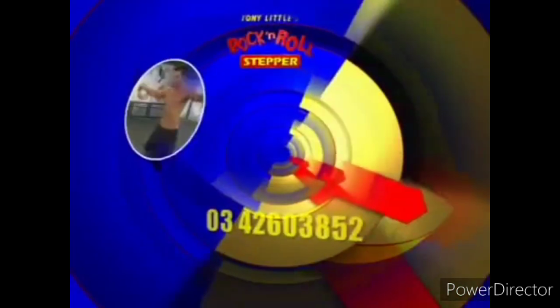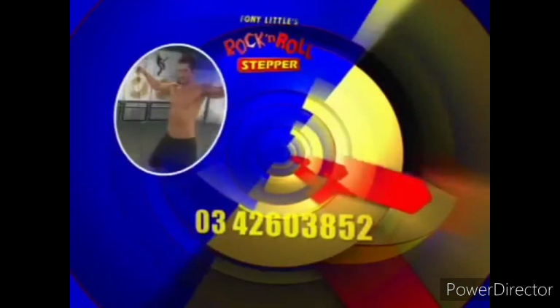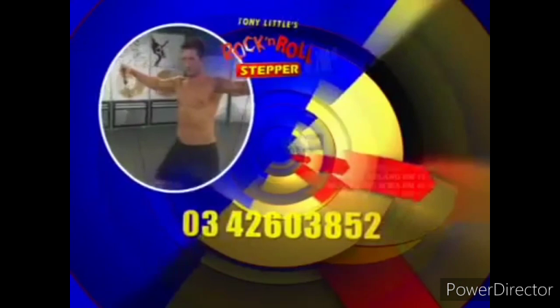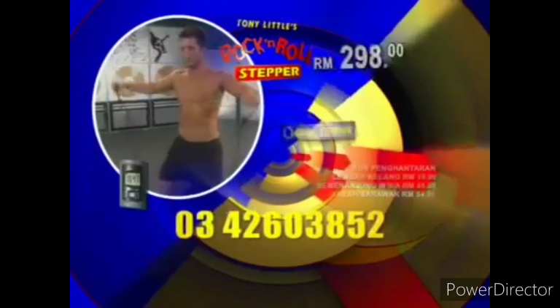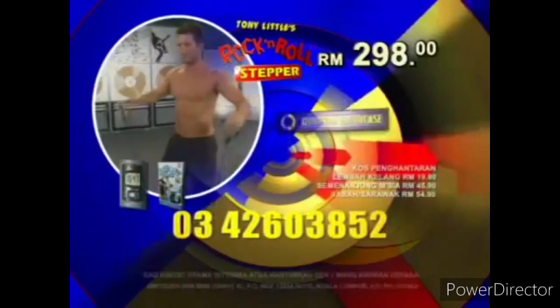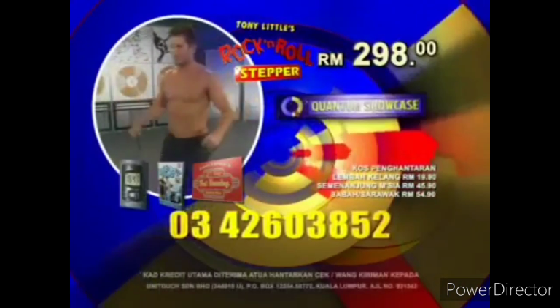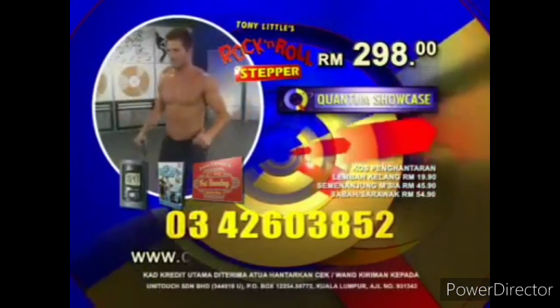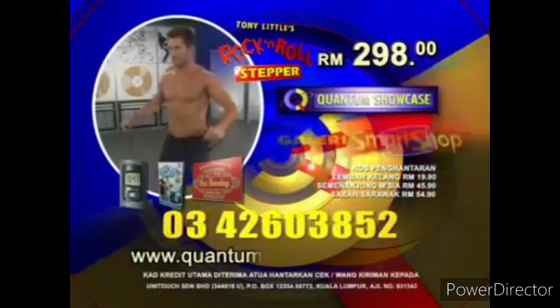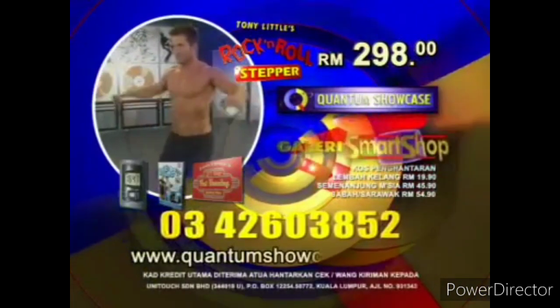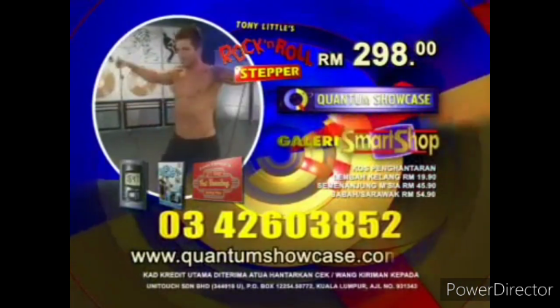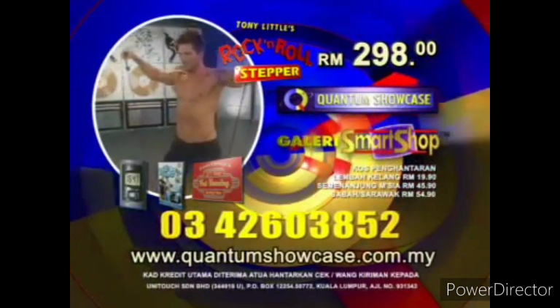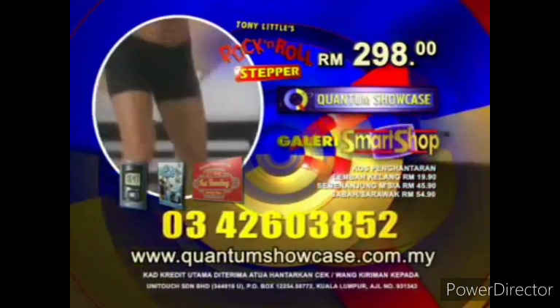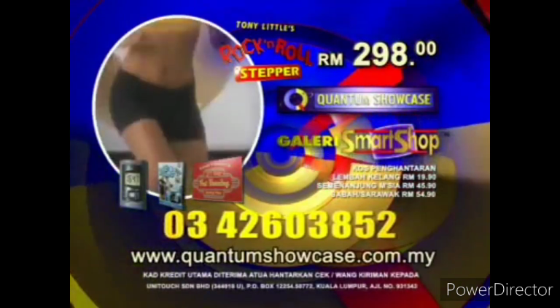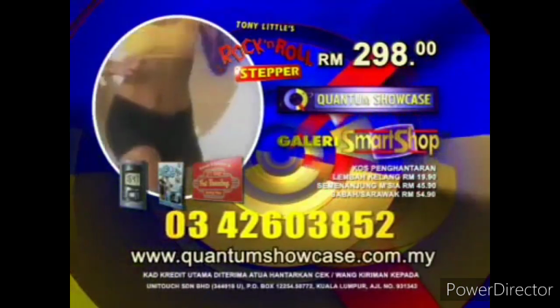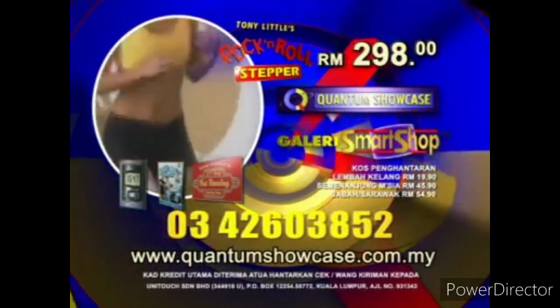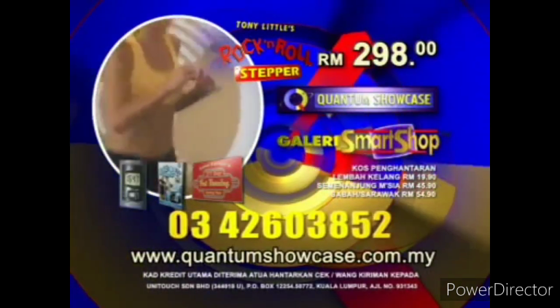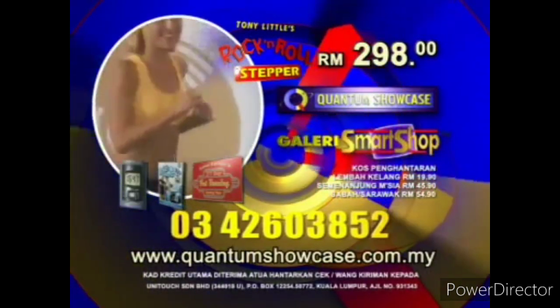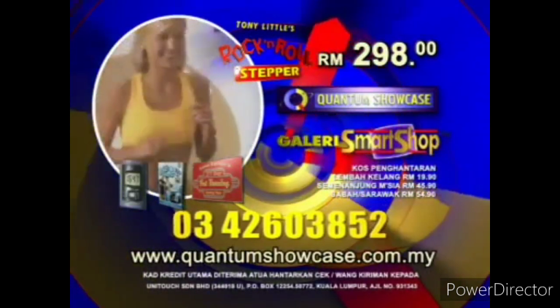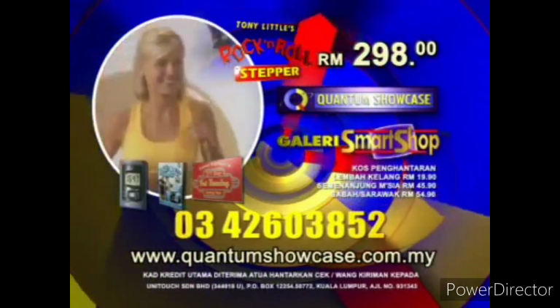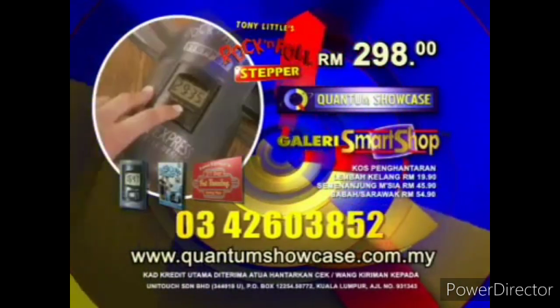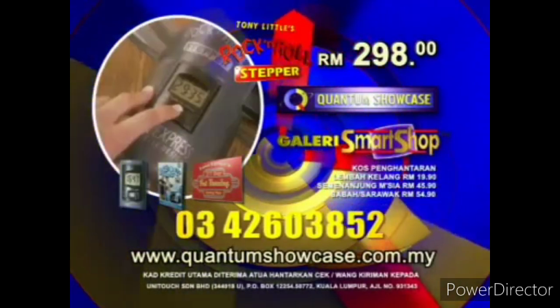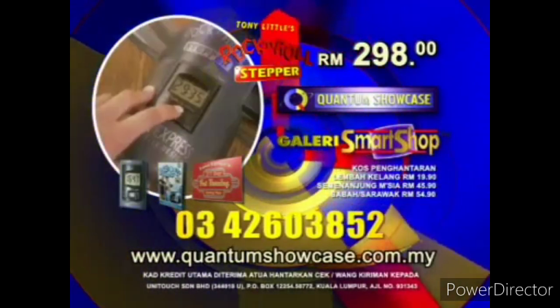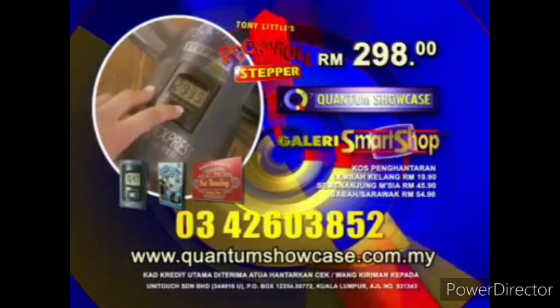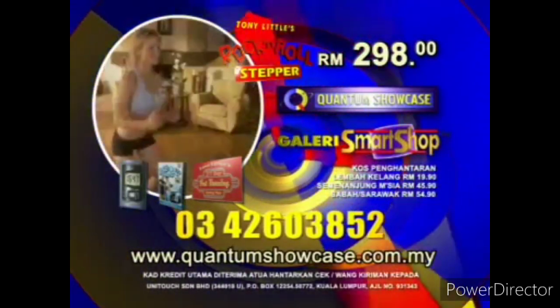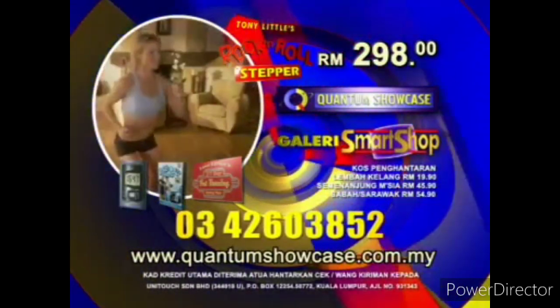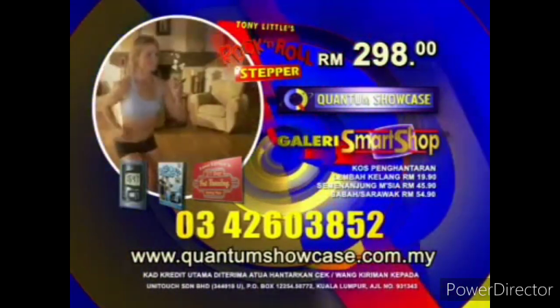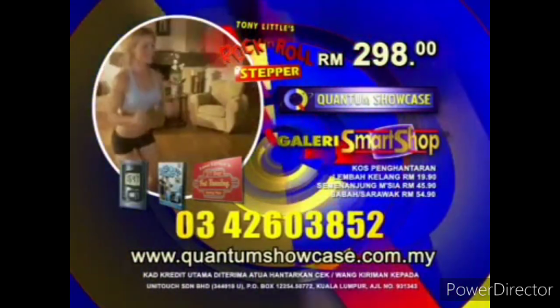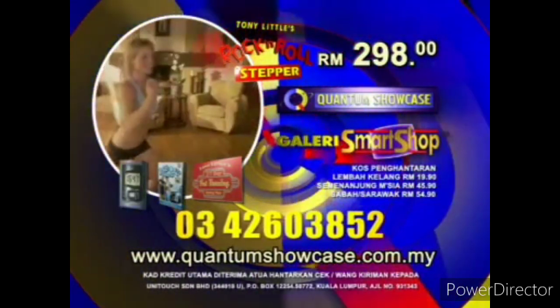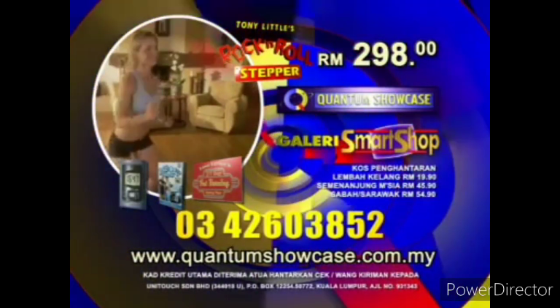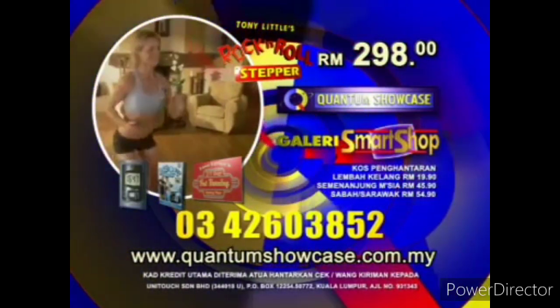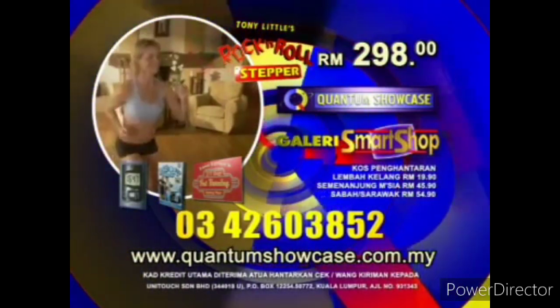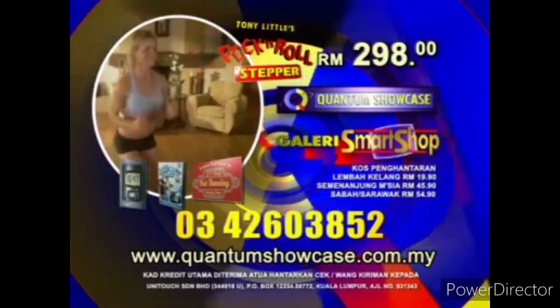So what are you waiting for? Call now or visit any of our outlets and rock your way to a slimmer and fitter you.